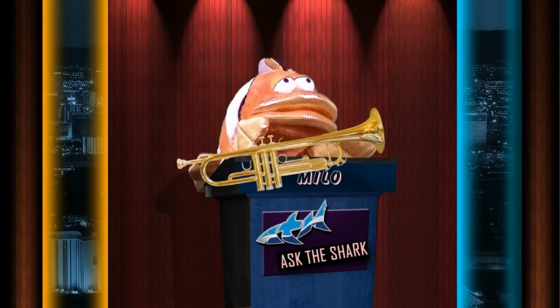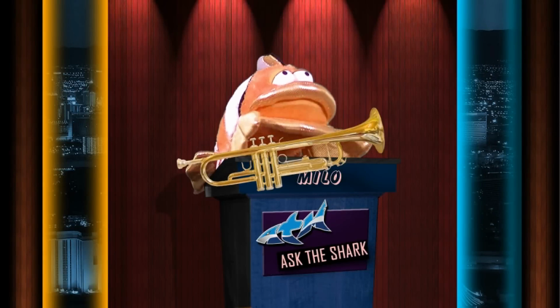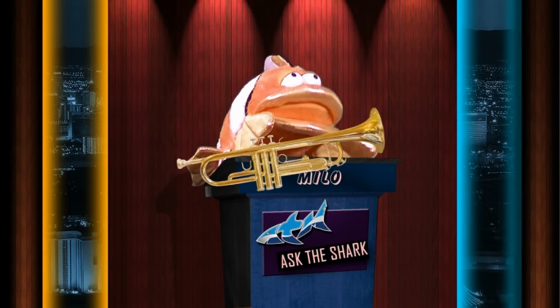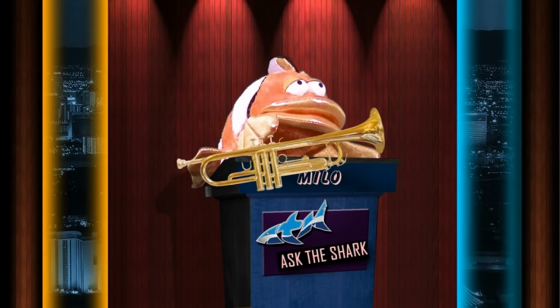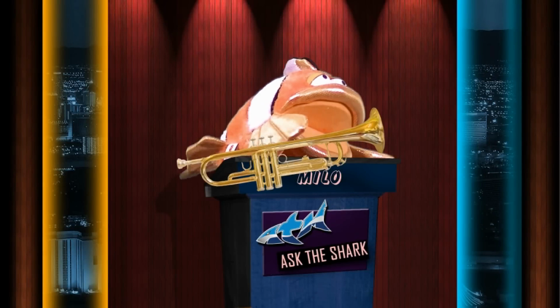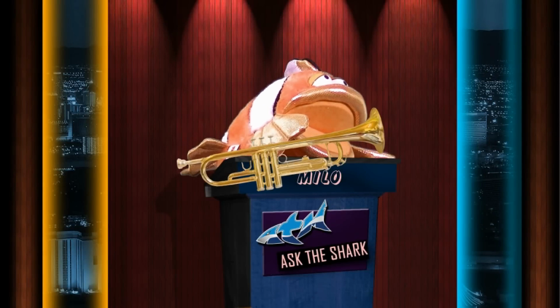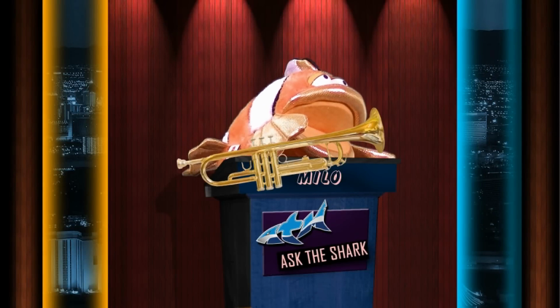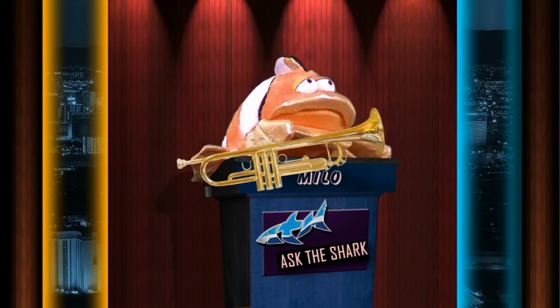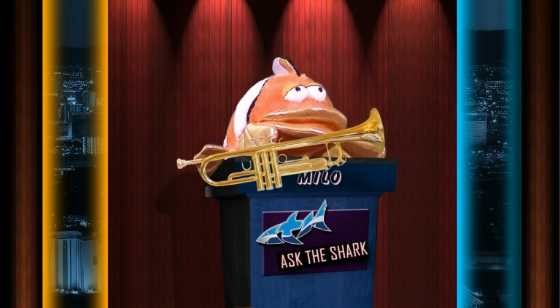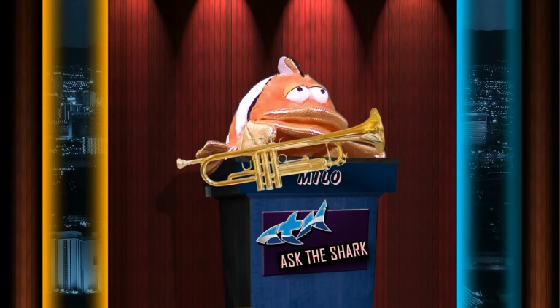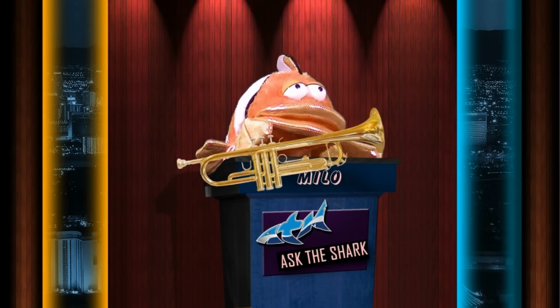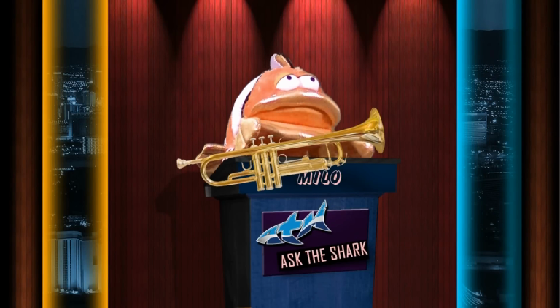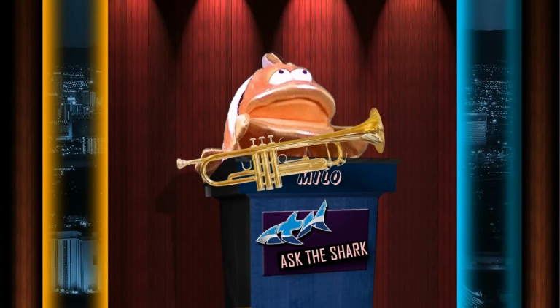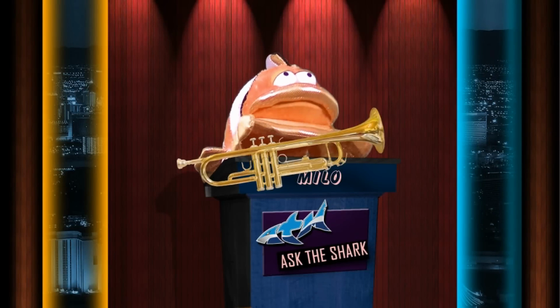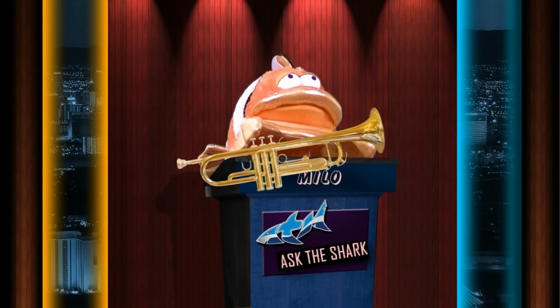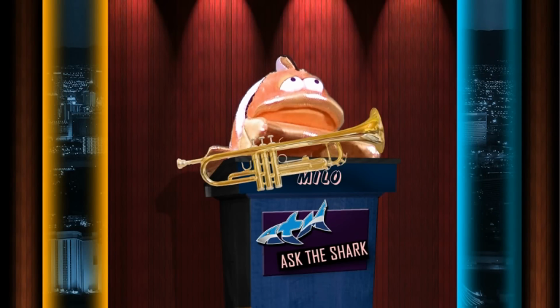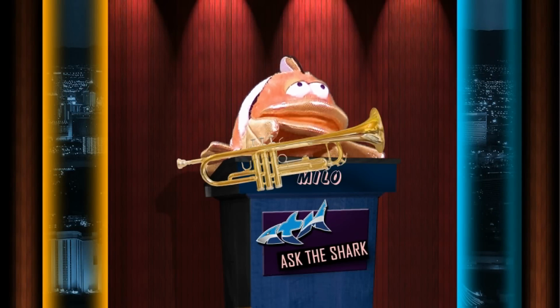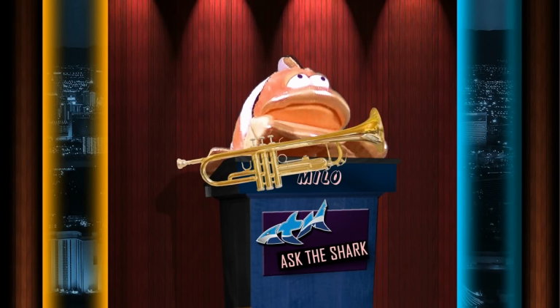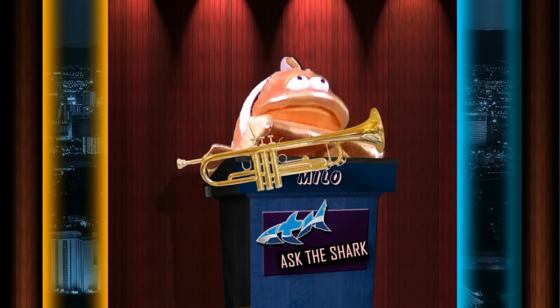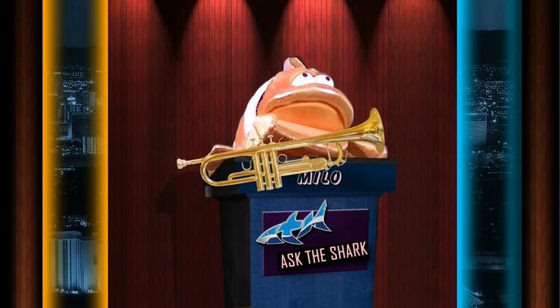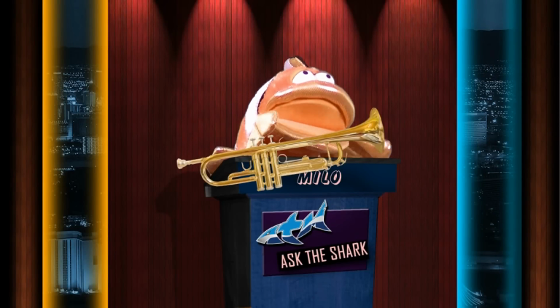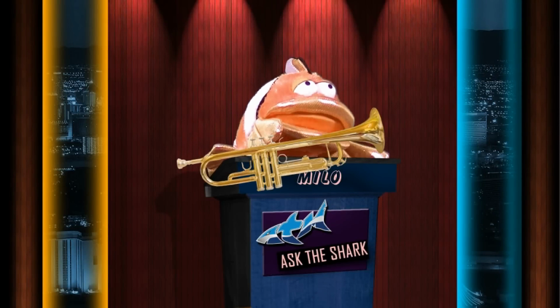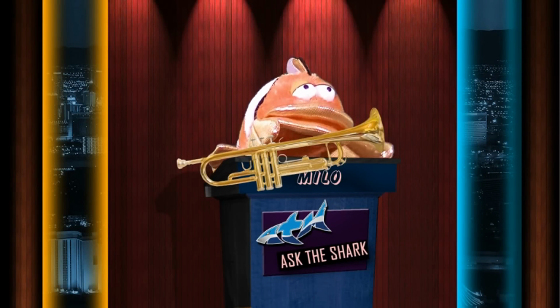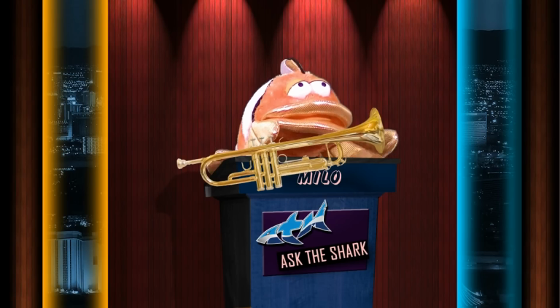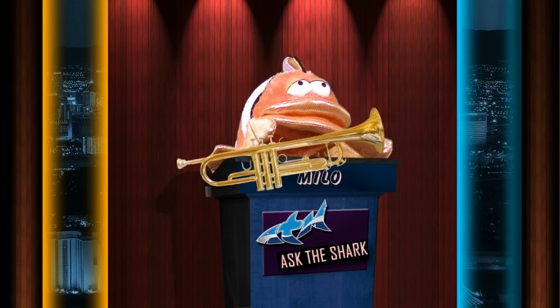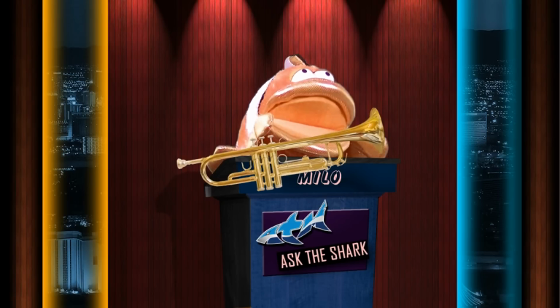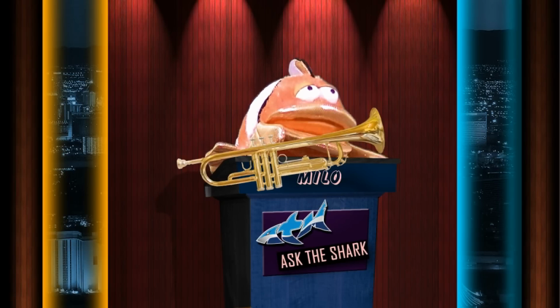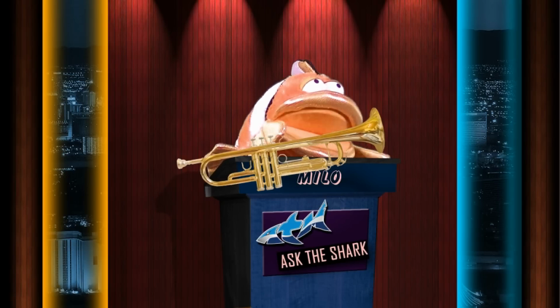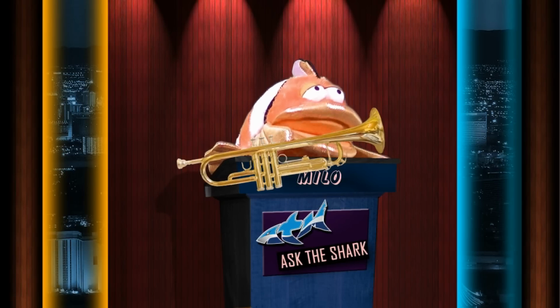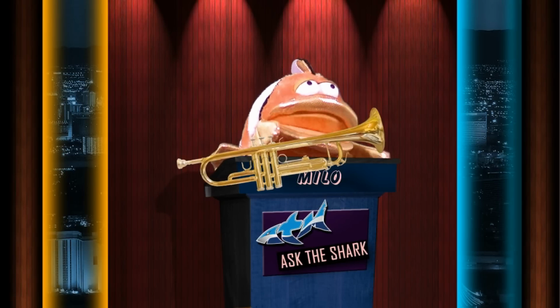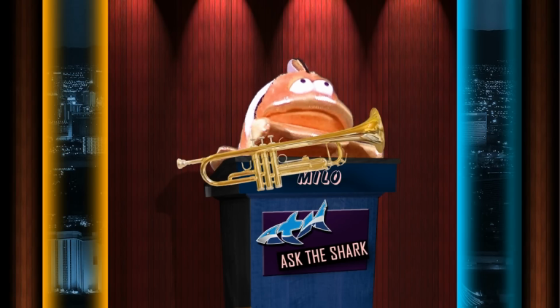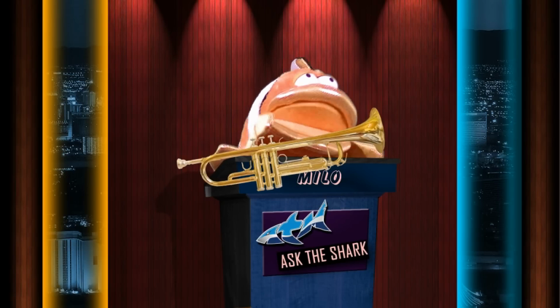Ammonia, man. Gotta stay away from that stuff, you know. Bad news, ammonia.